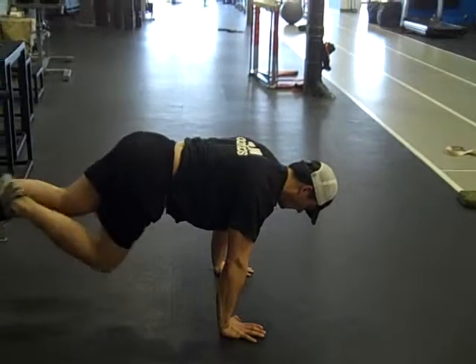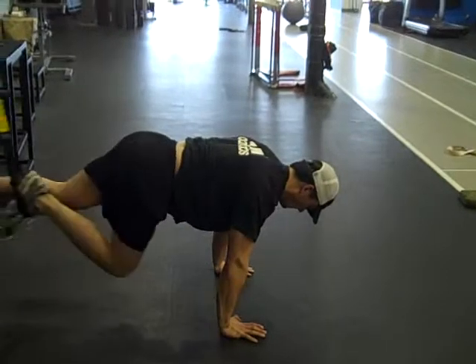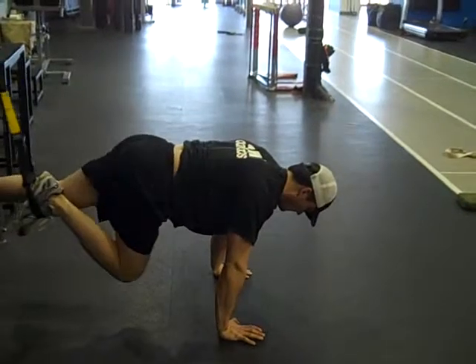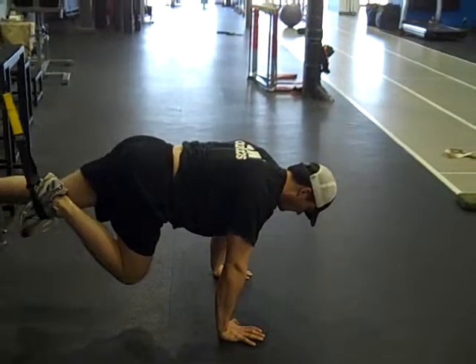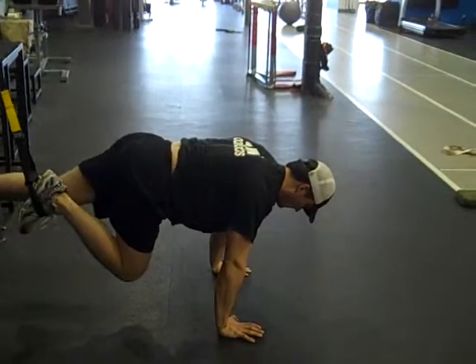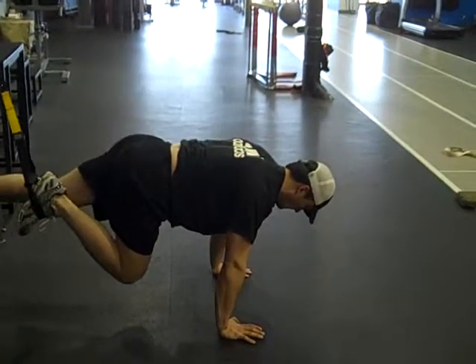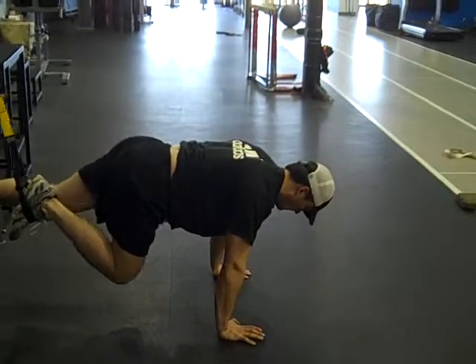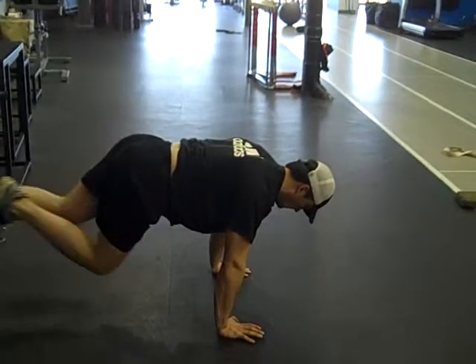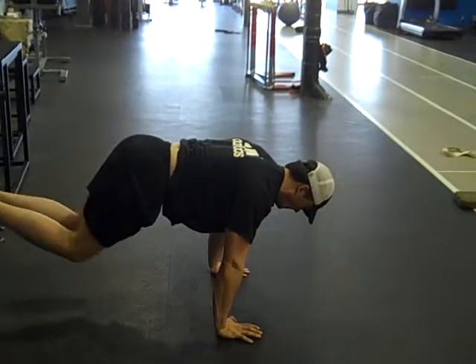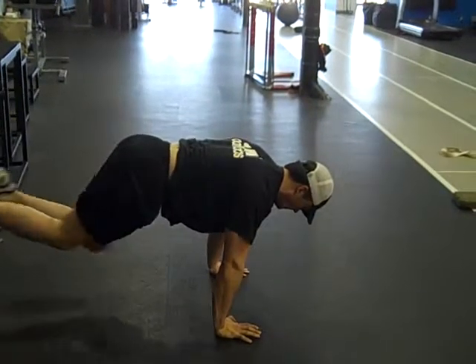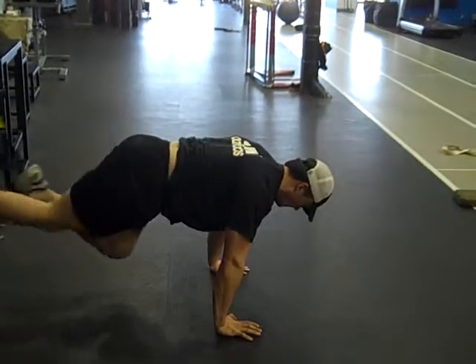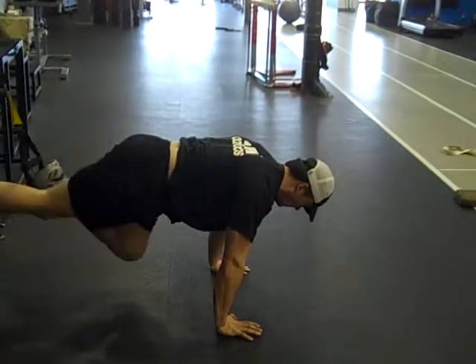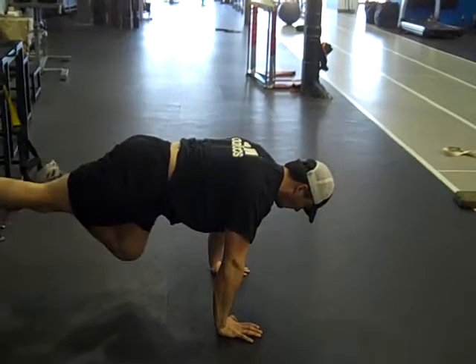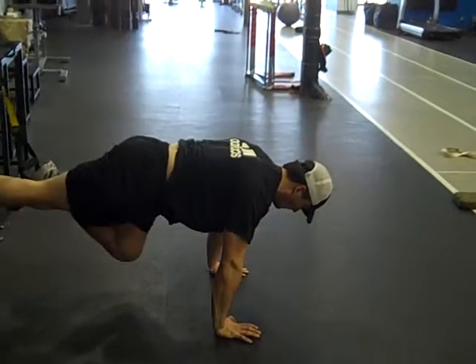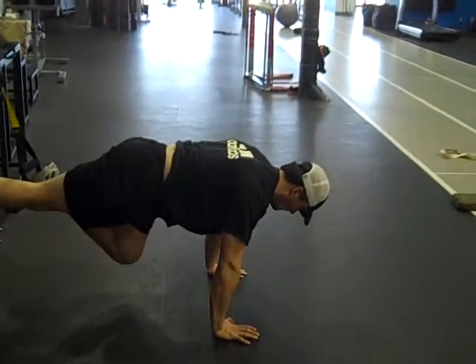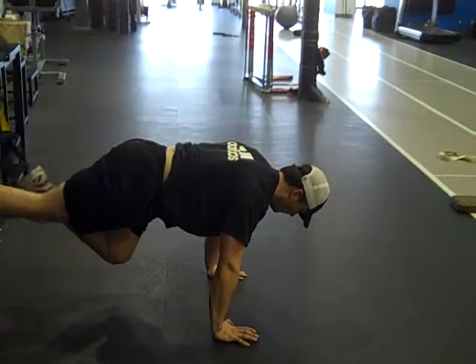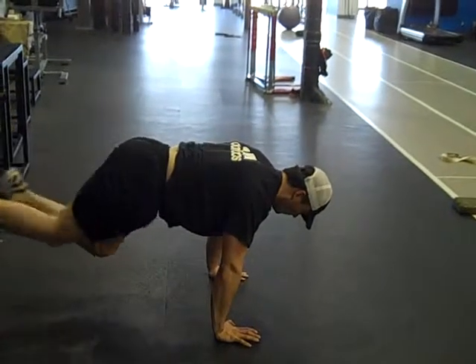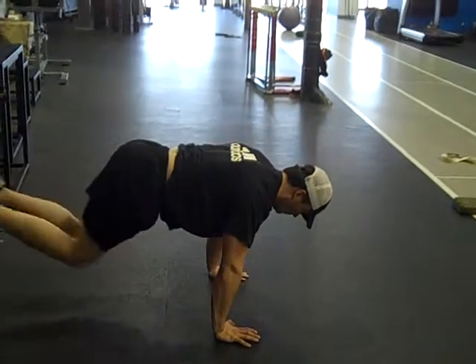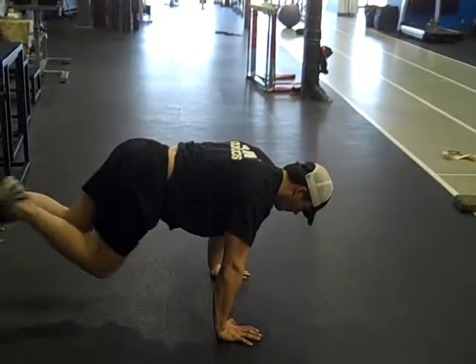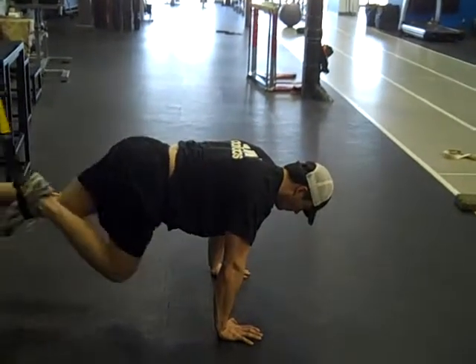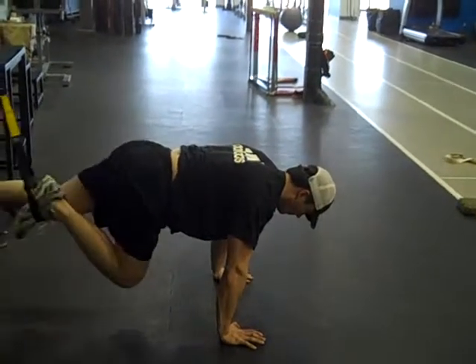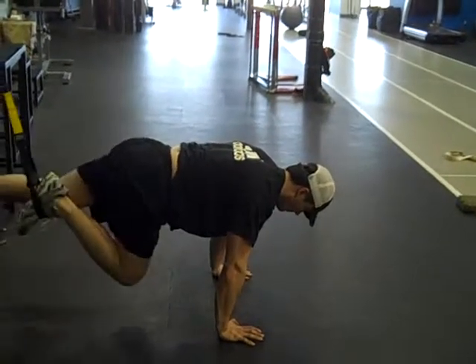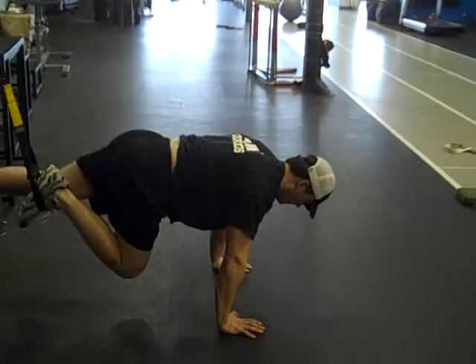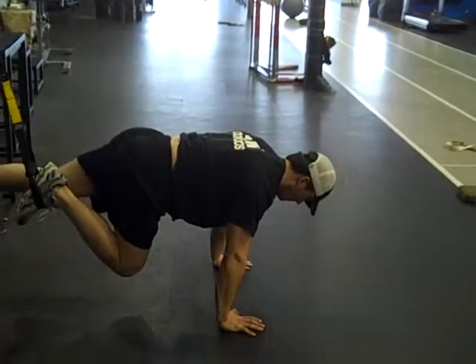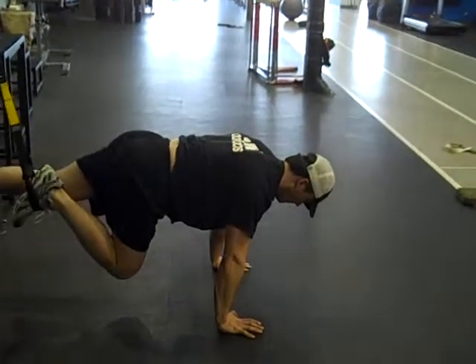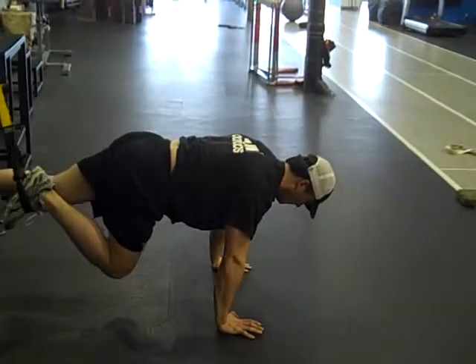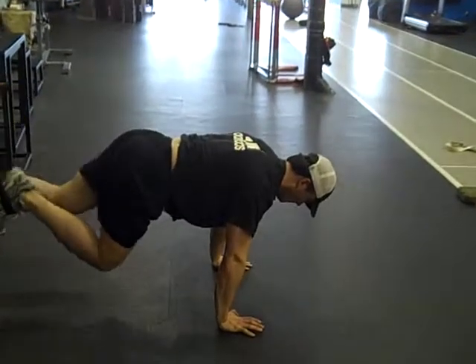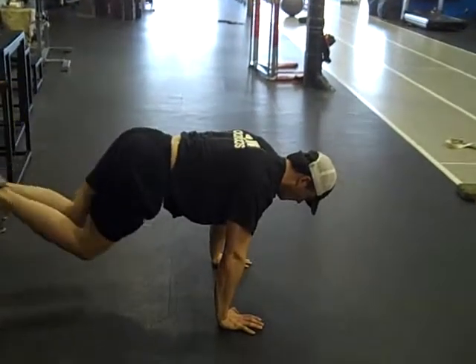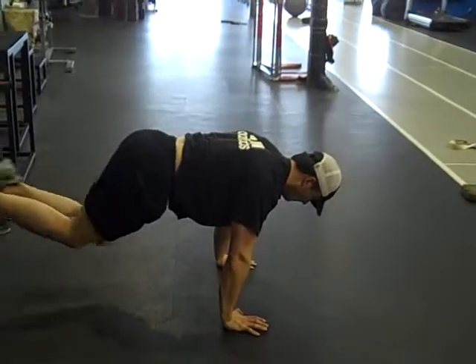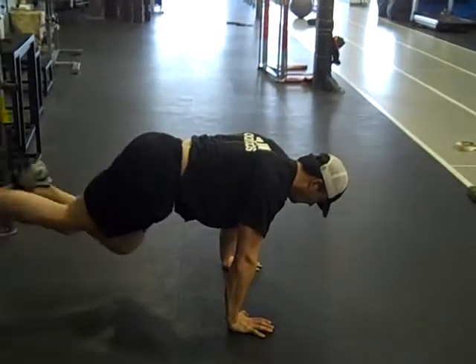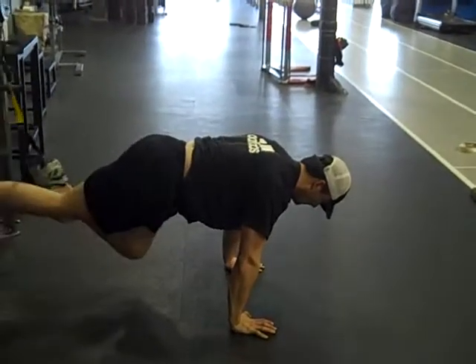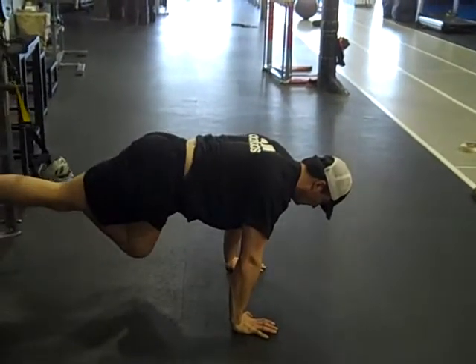Hold that position. Don't move laterally. Resist rotation.